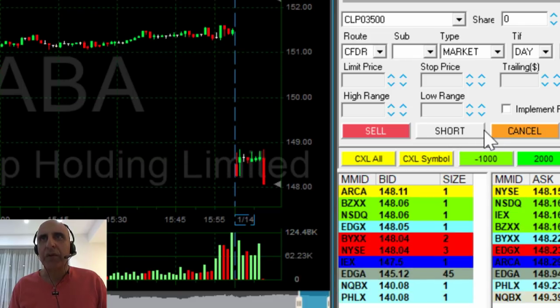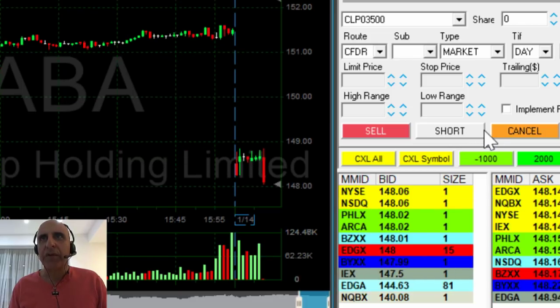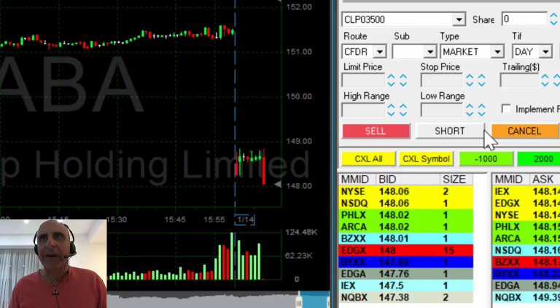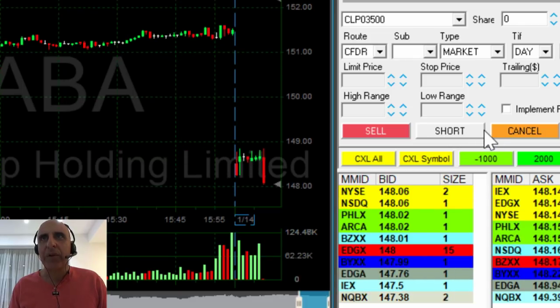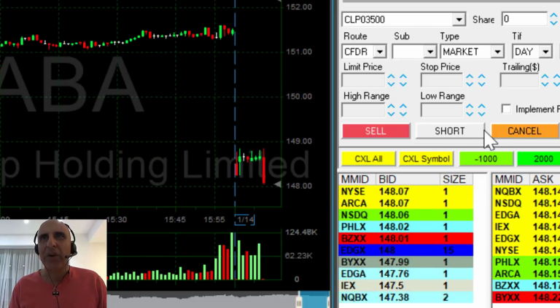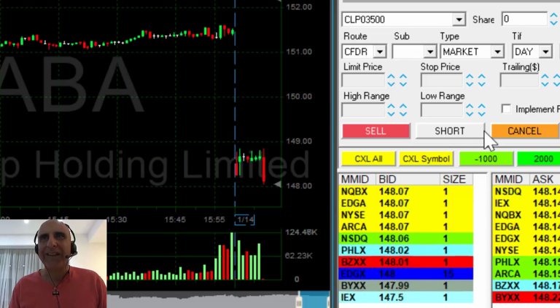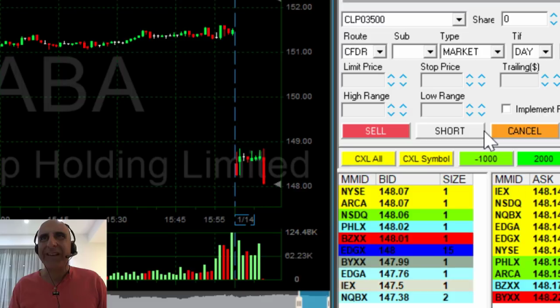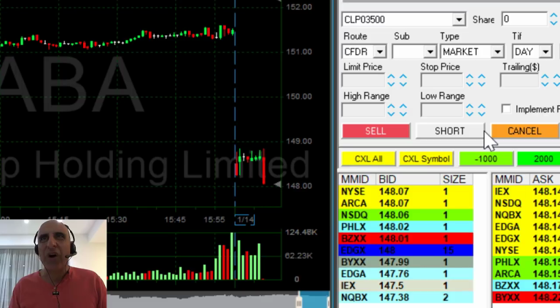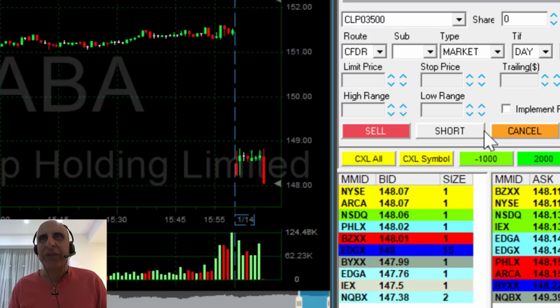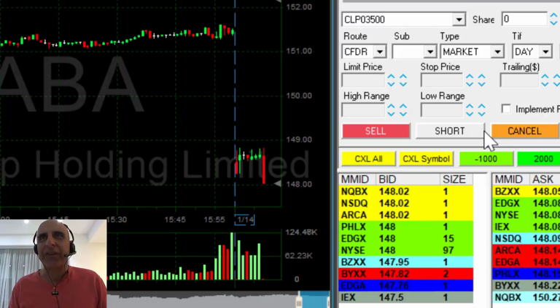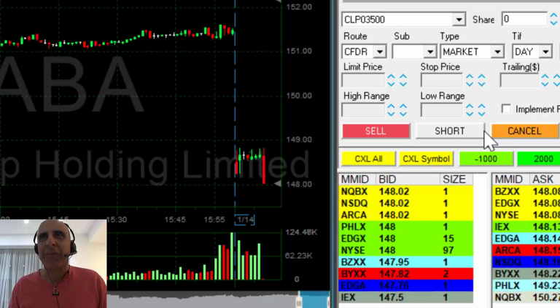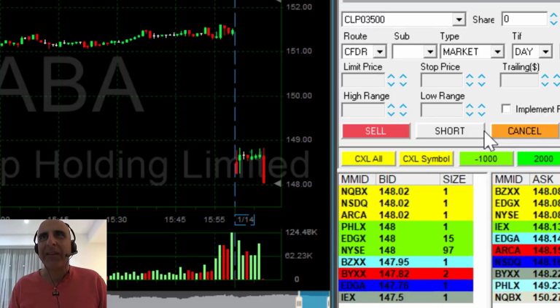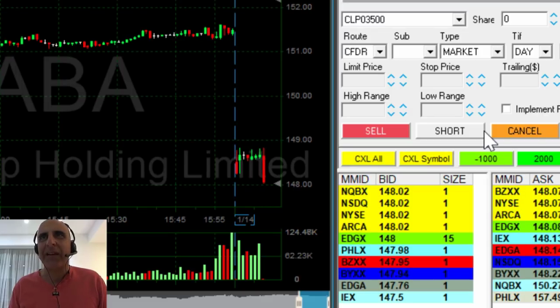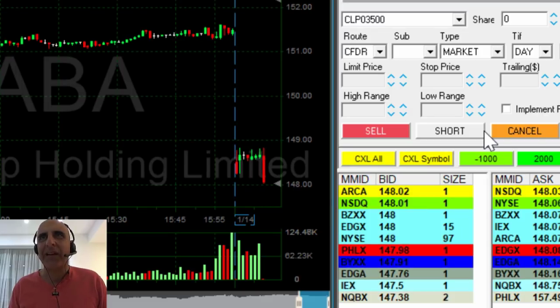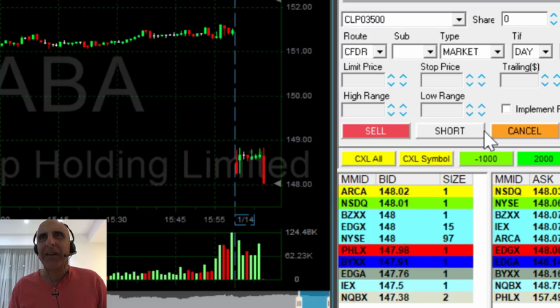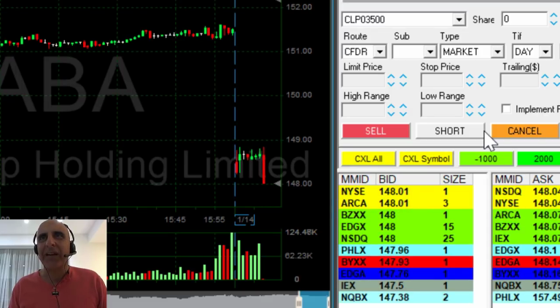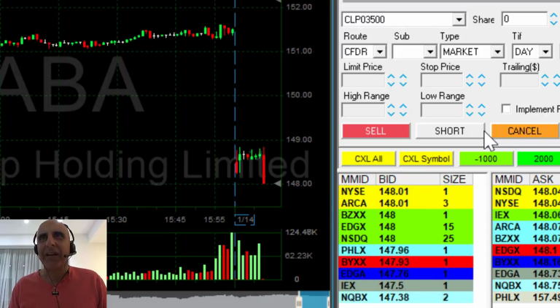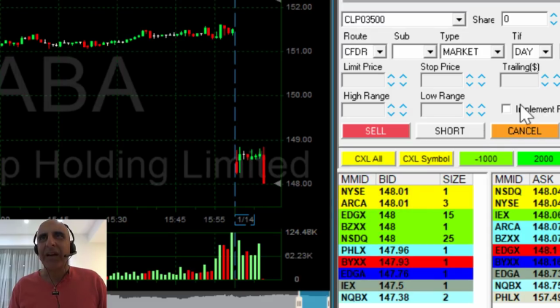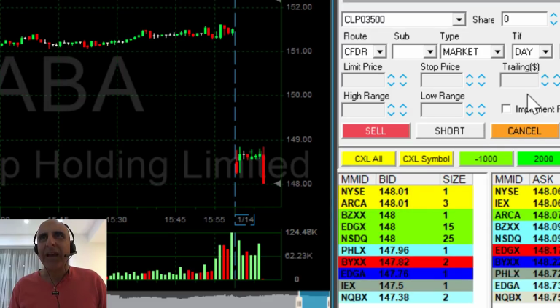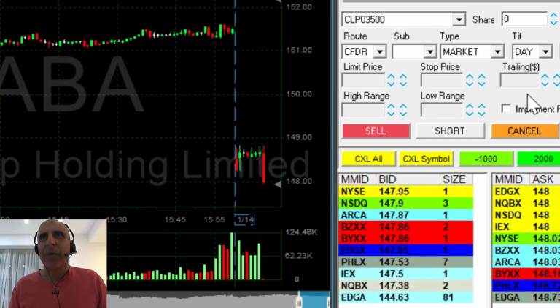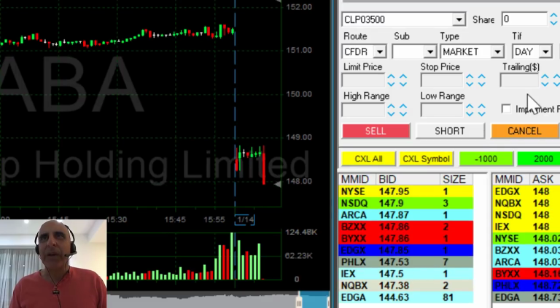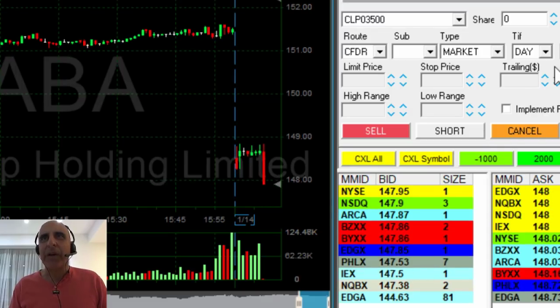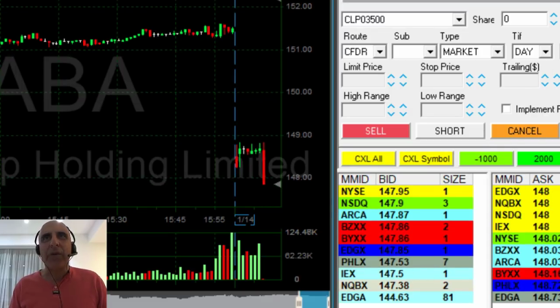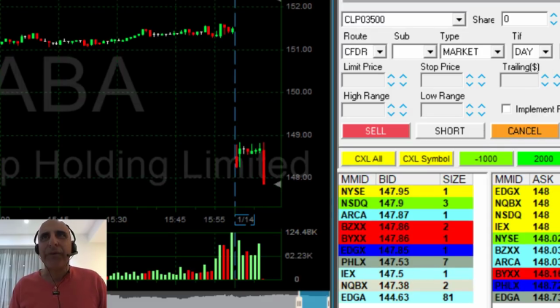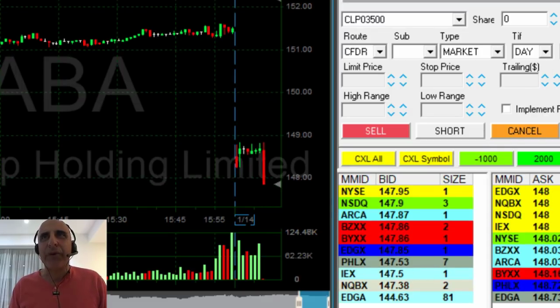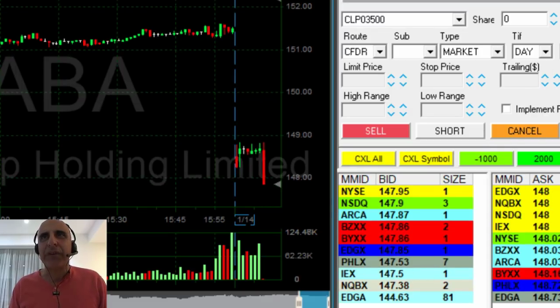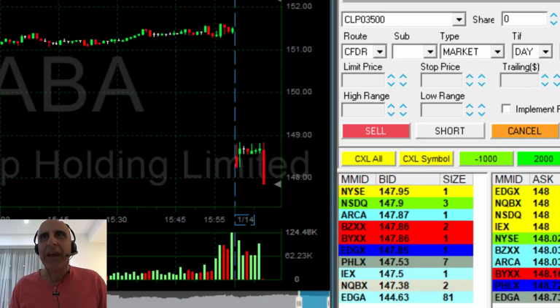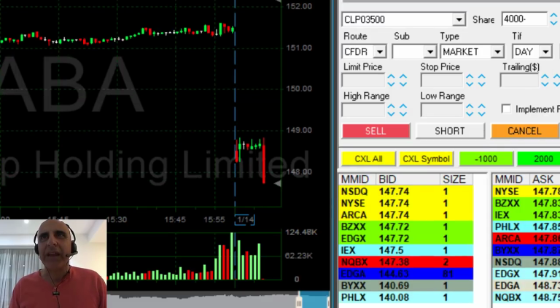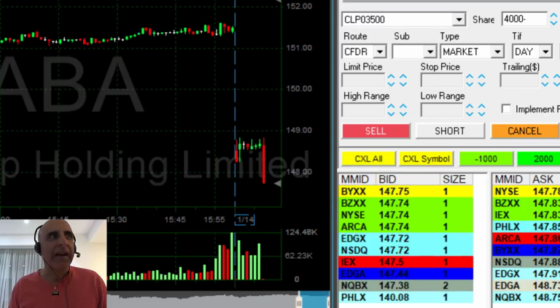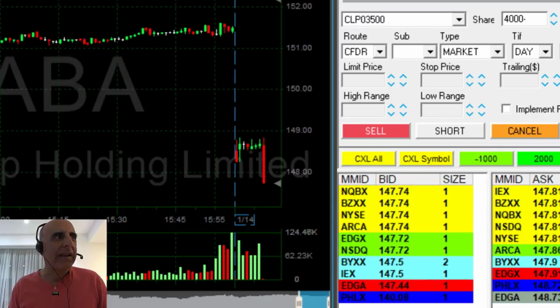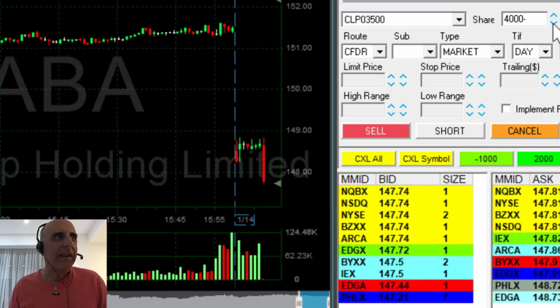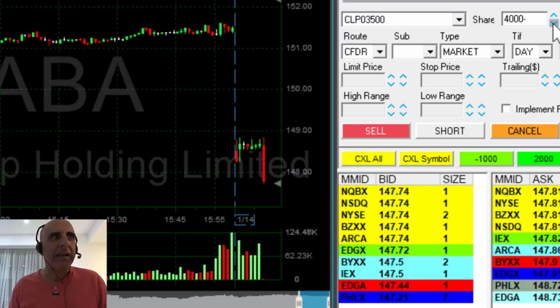Short! Look at this breakdown — look at it go. This is amazing. Under 148, getting ready.